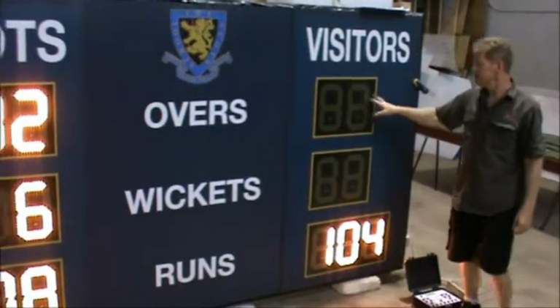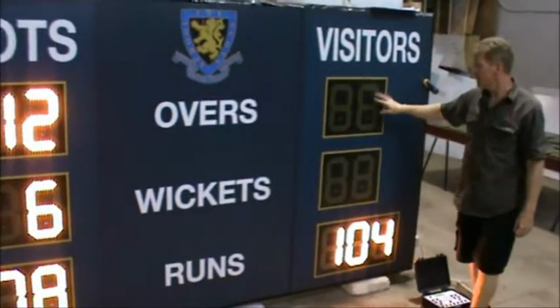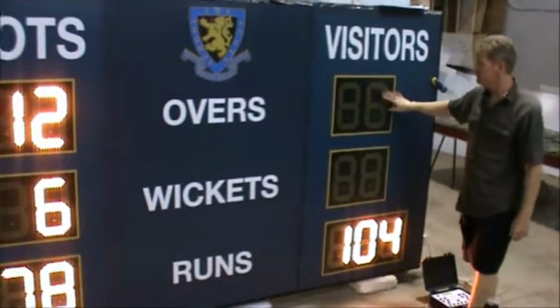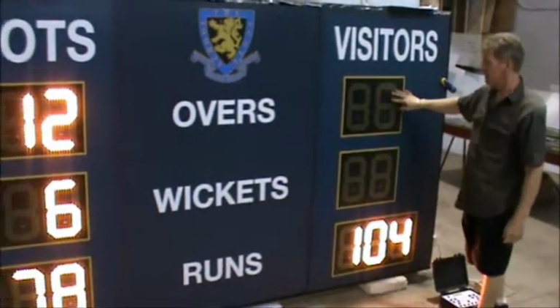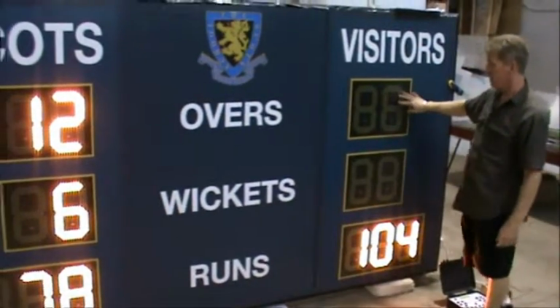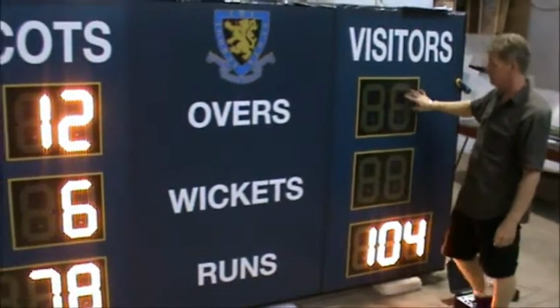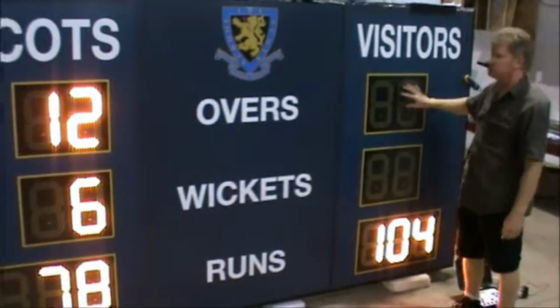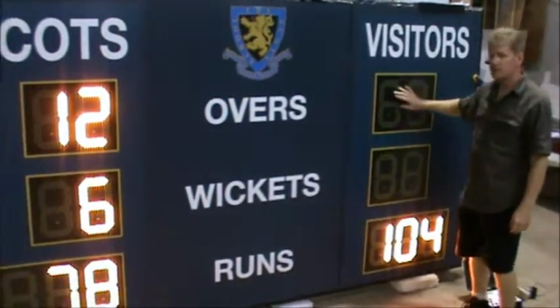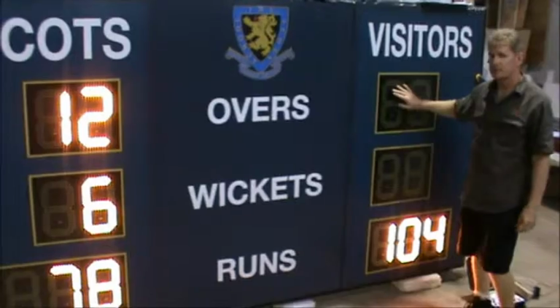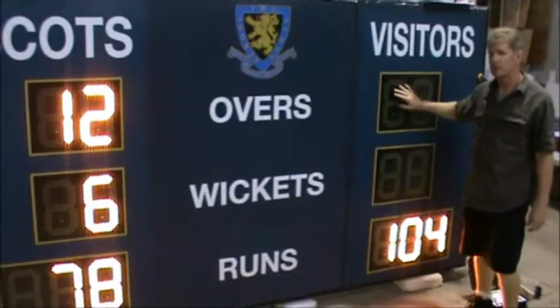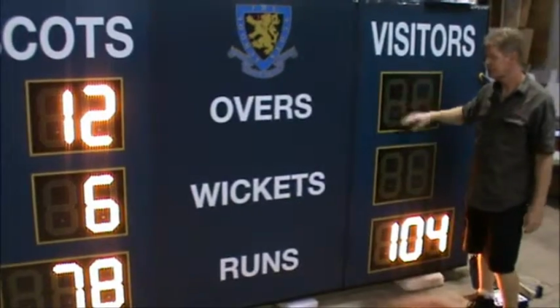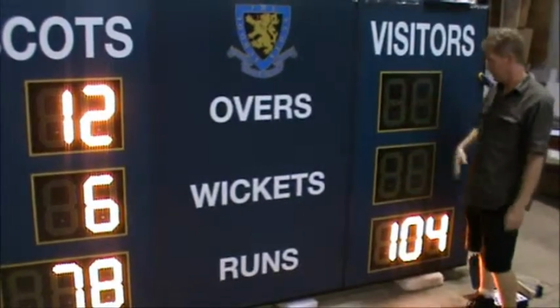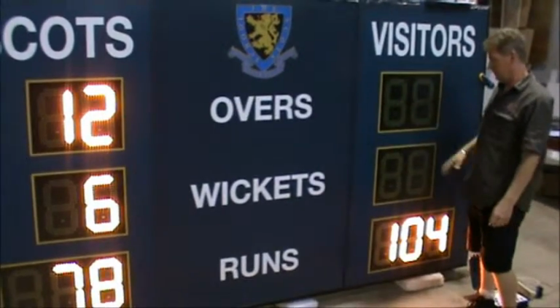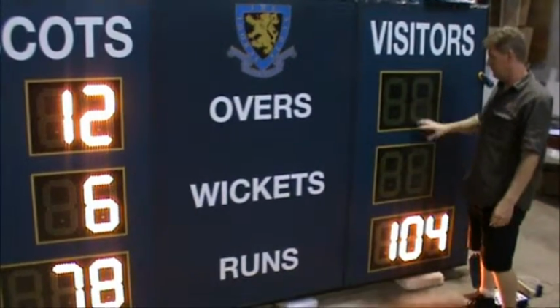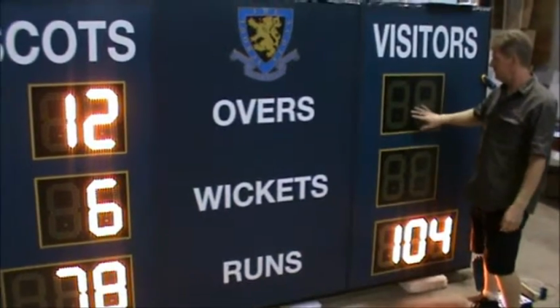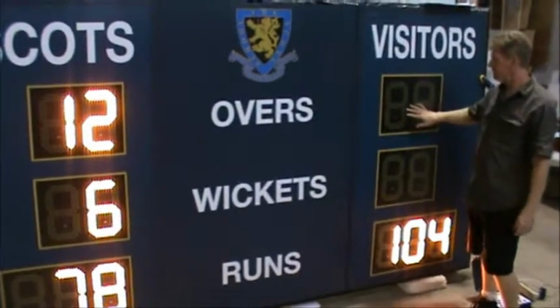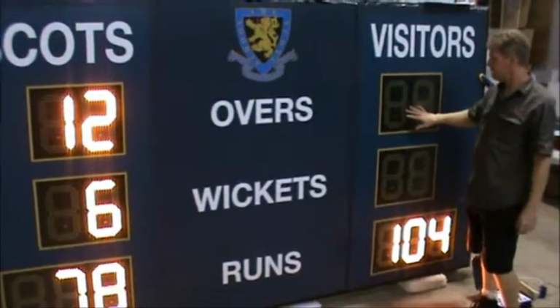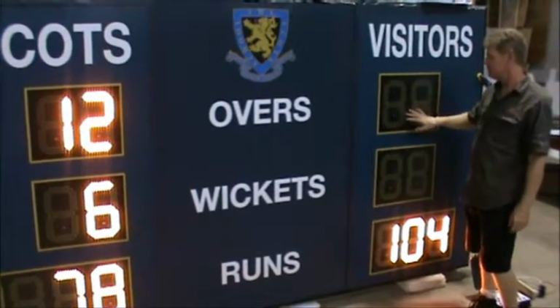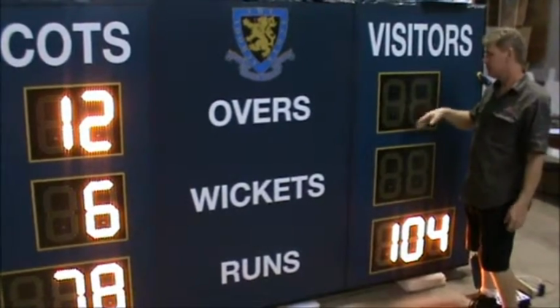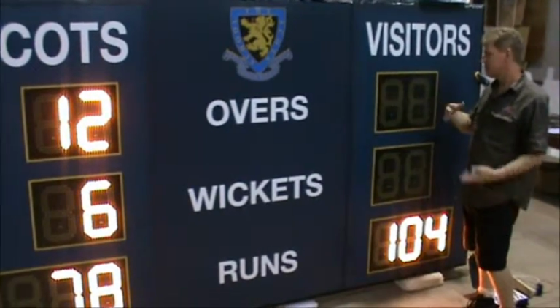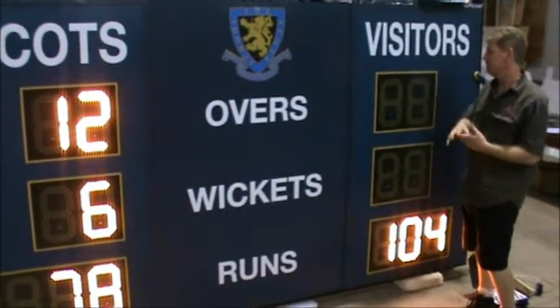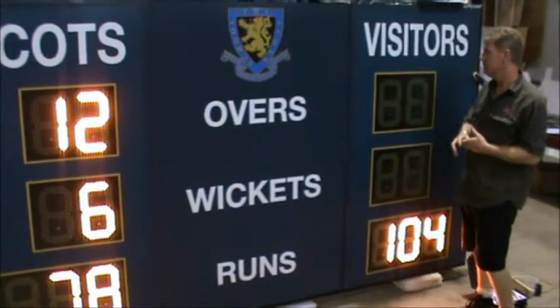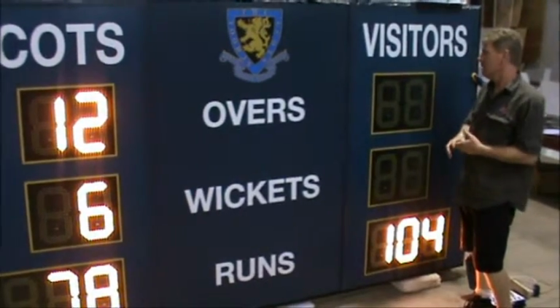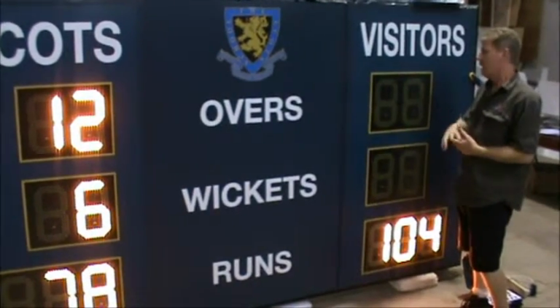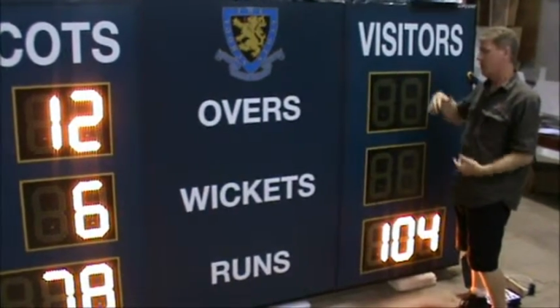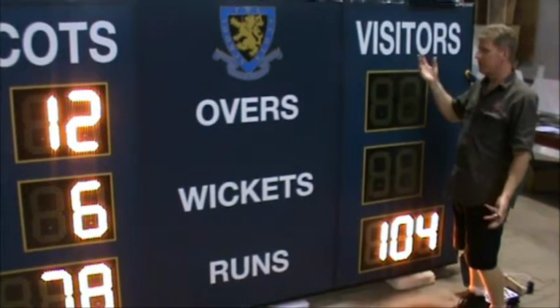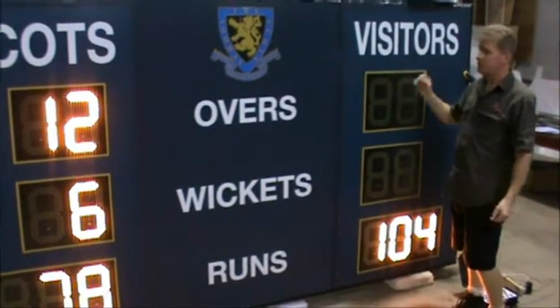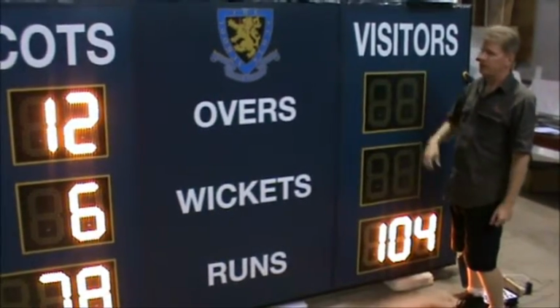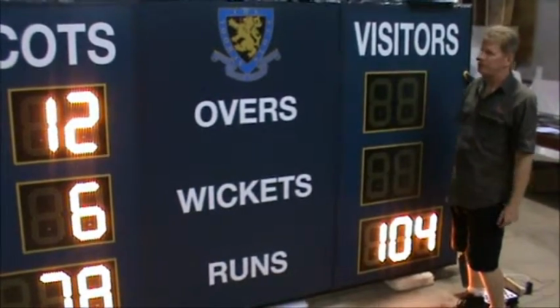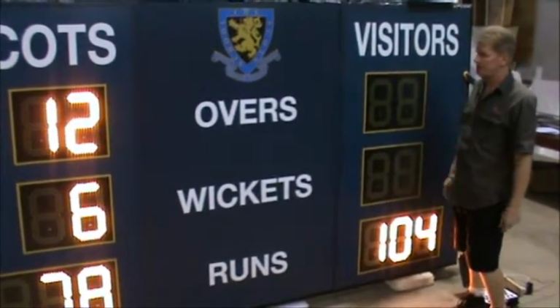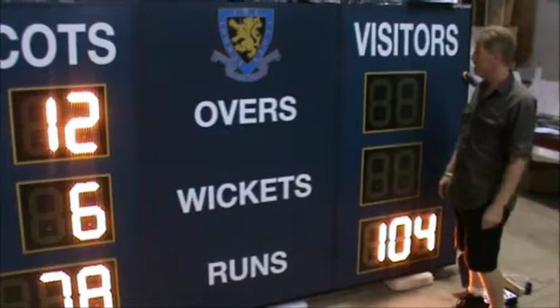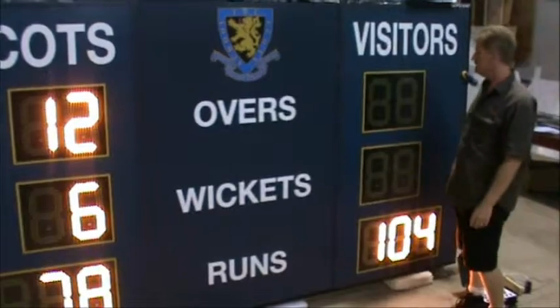Digit sizes: this one here is 300 millimeter or 12 inch. The digit sizes can range from 200 millimeters all the way up to 750 millimeters in size.